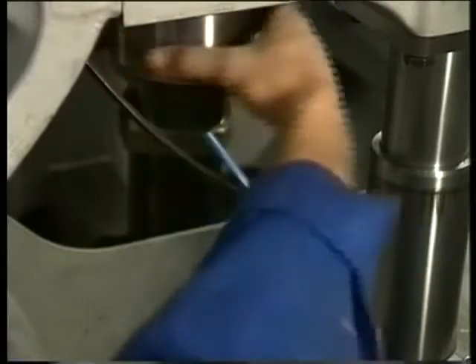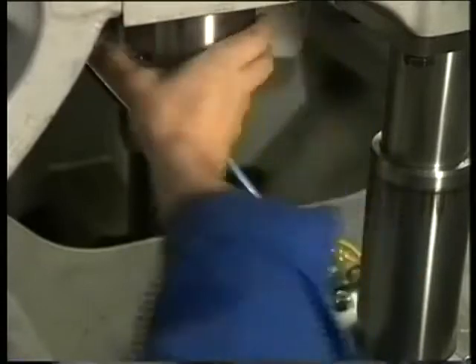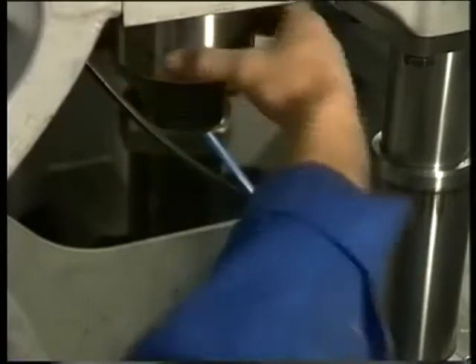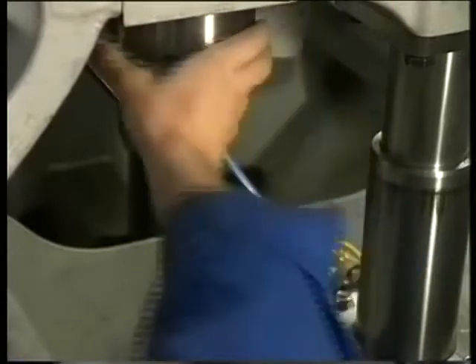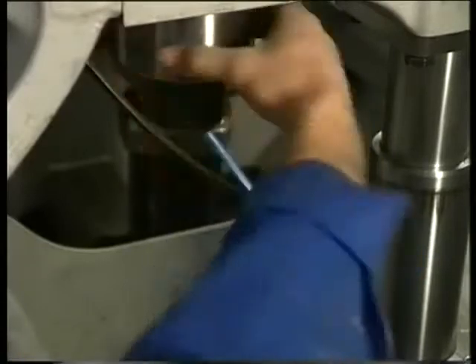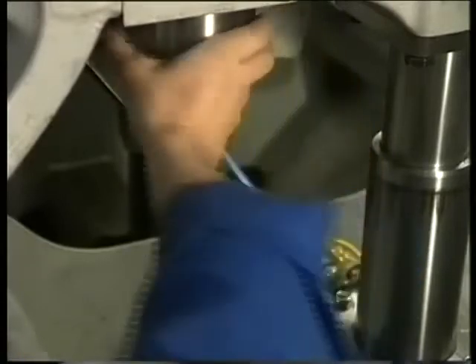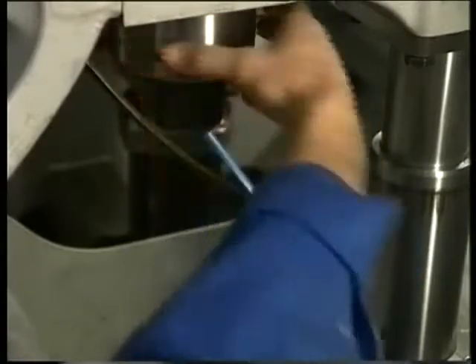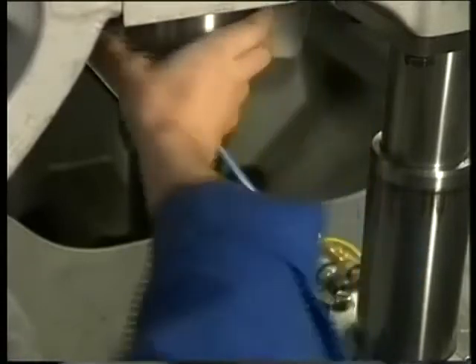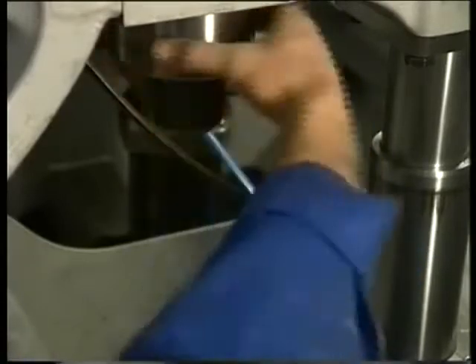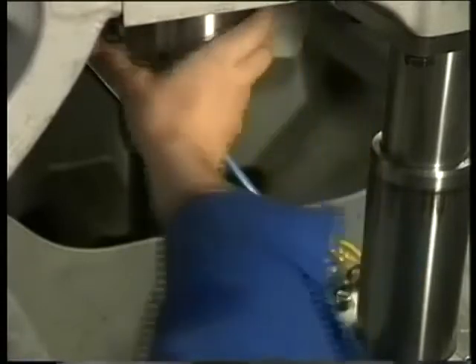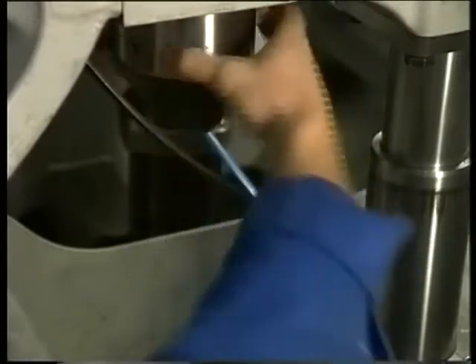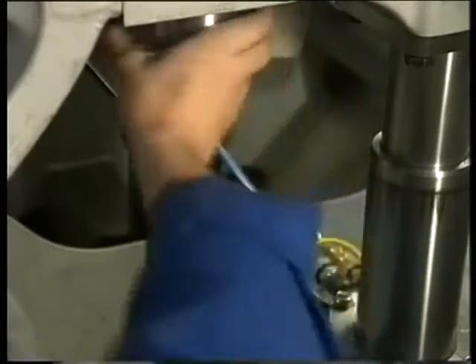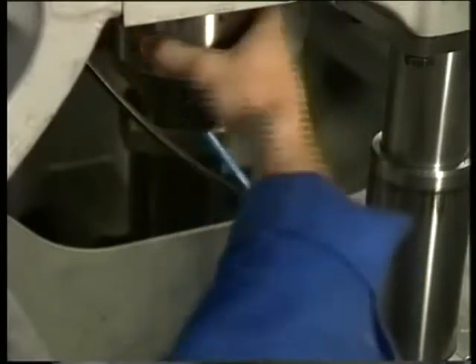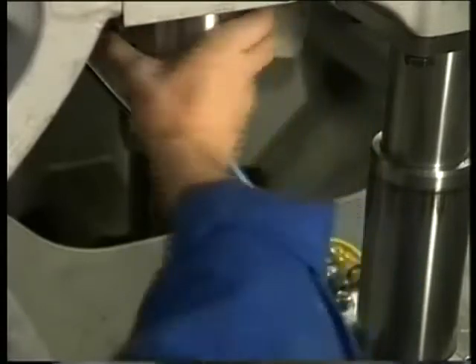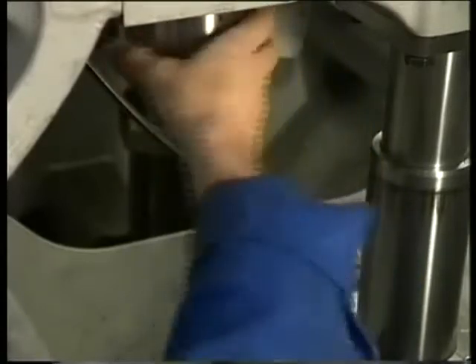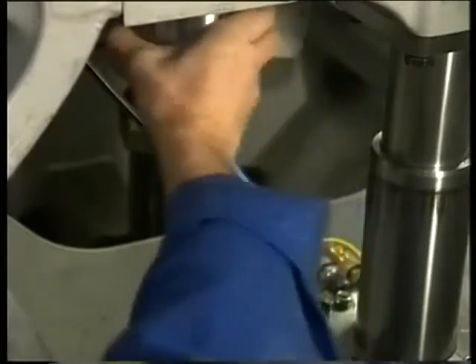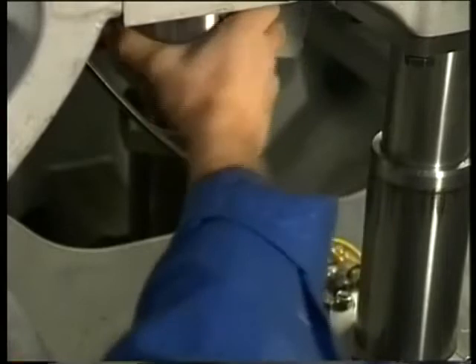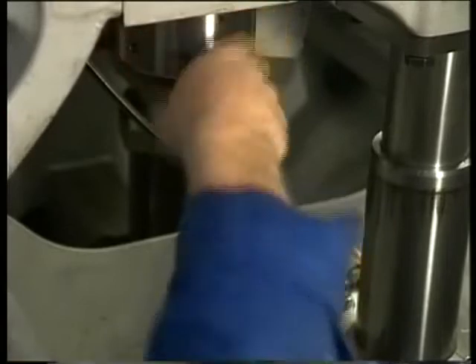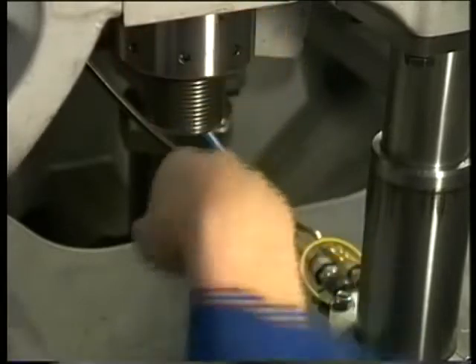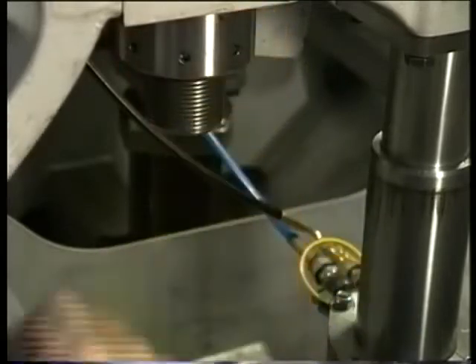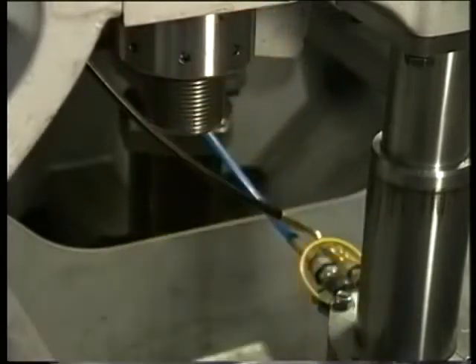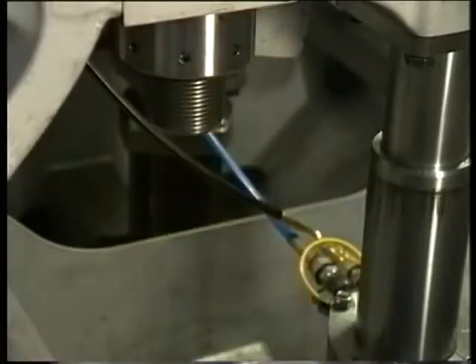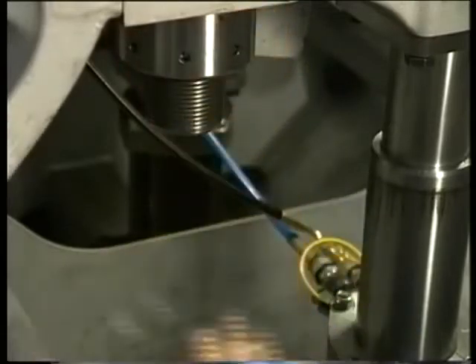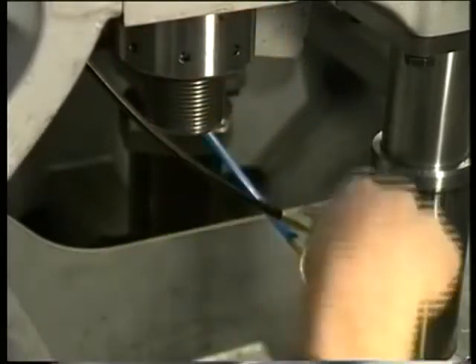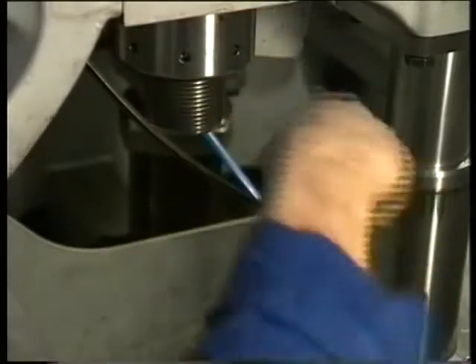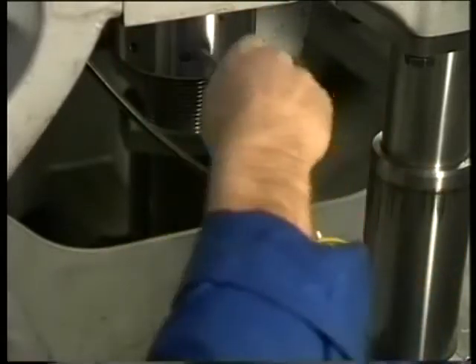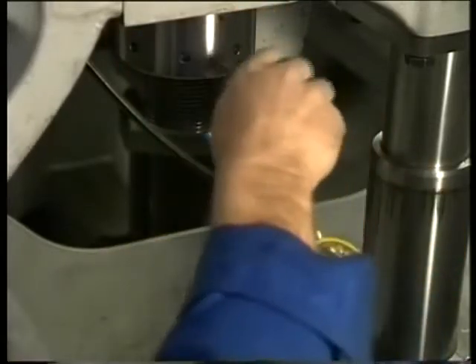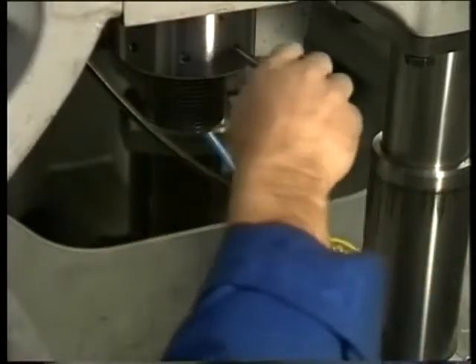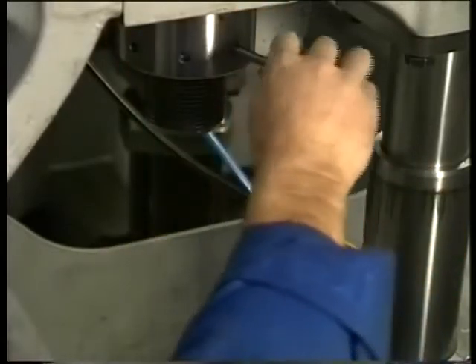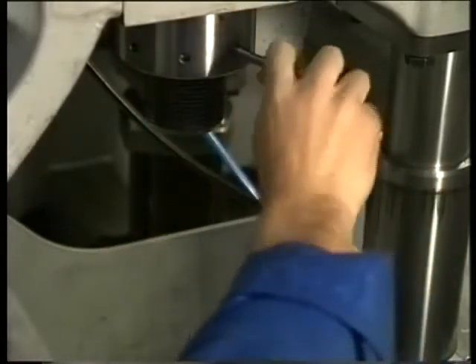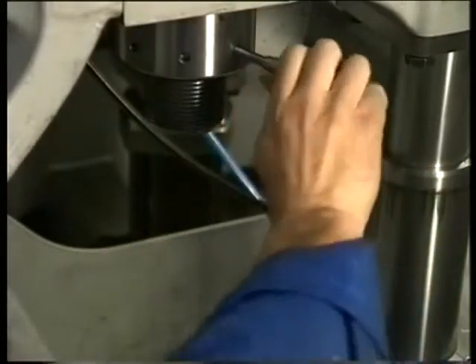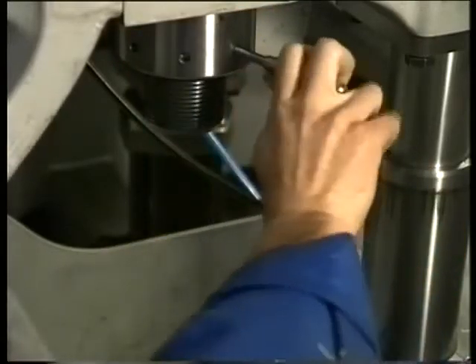Hand tighten the nuts using the special pin. After the nuts have been fitted, the telescopic jack can be disconnected from the hand pump.